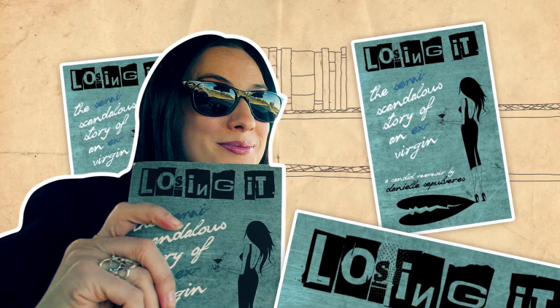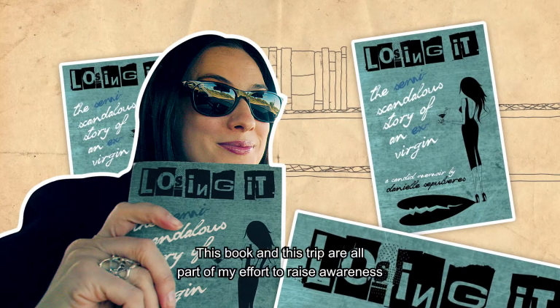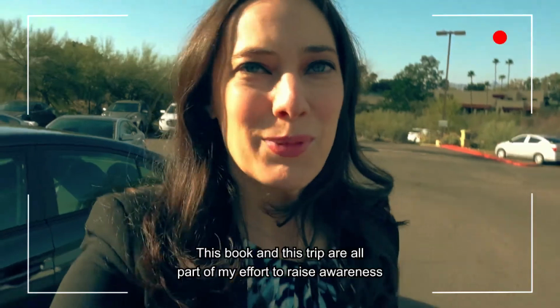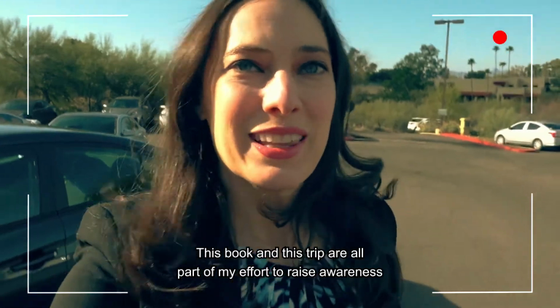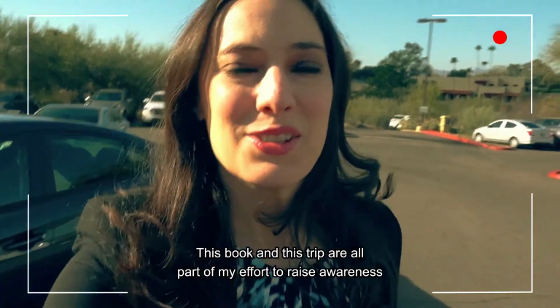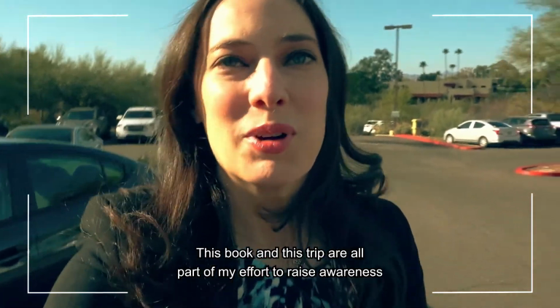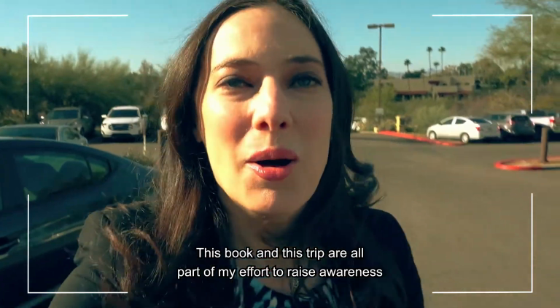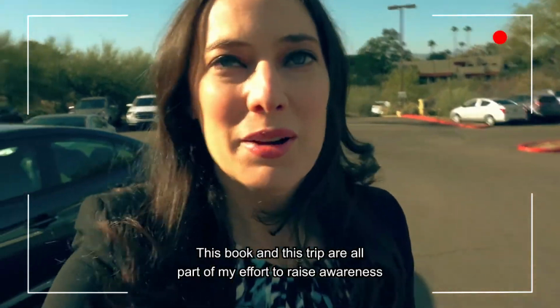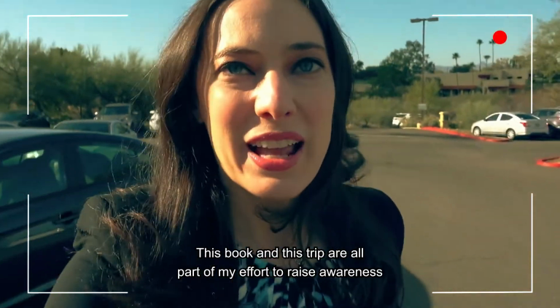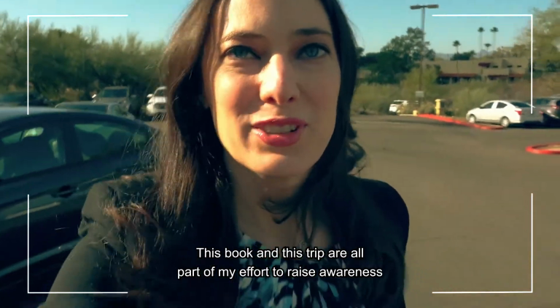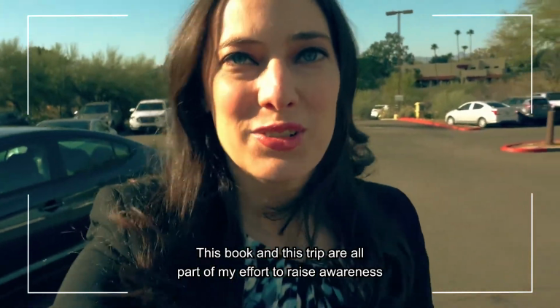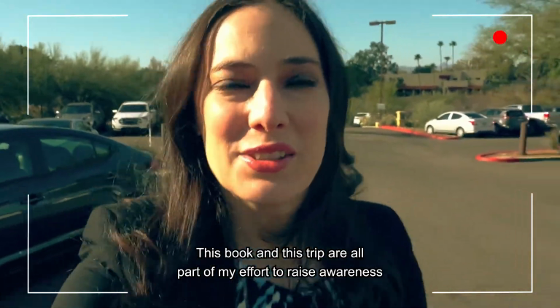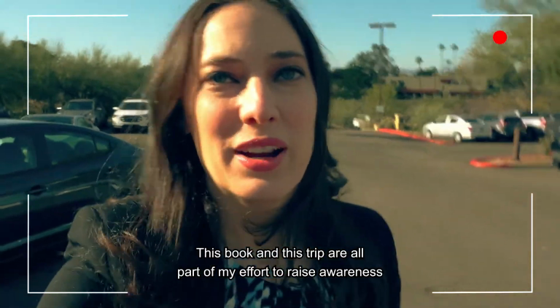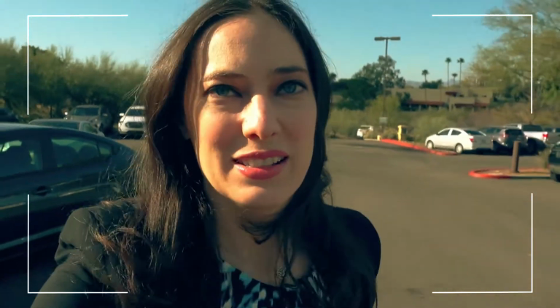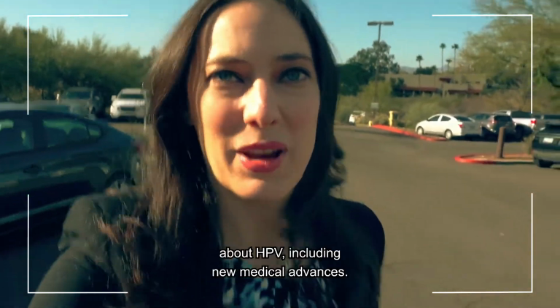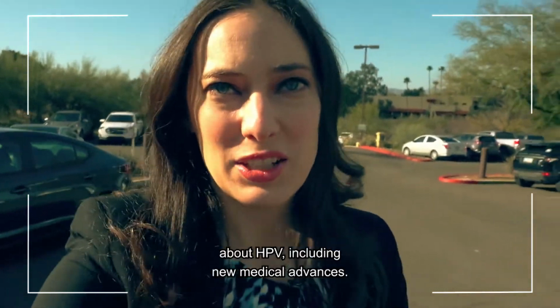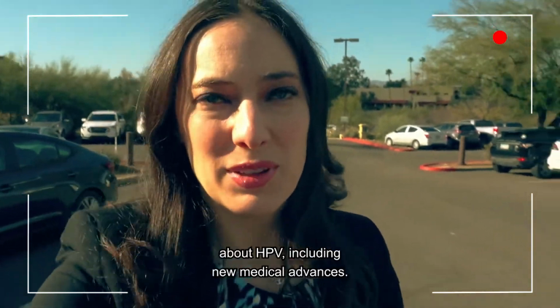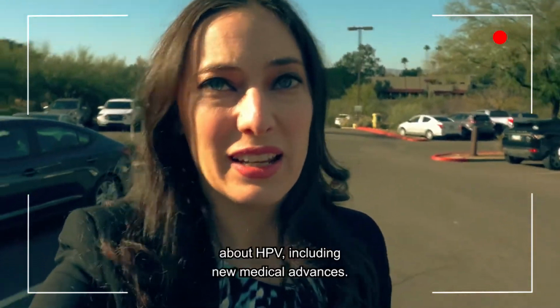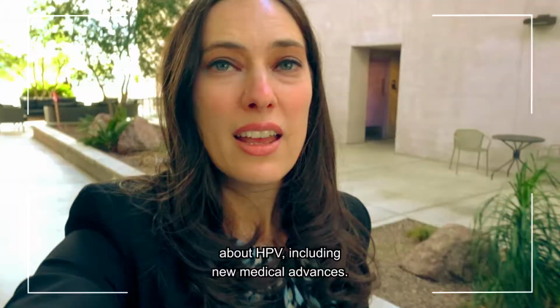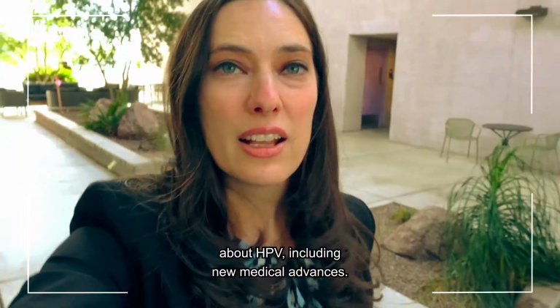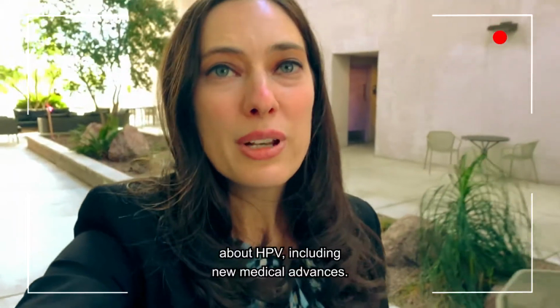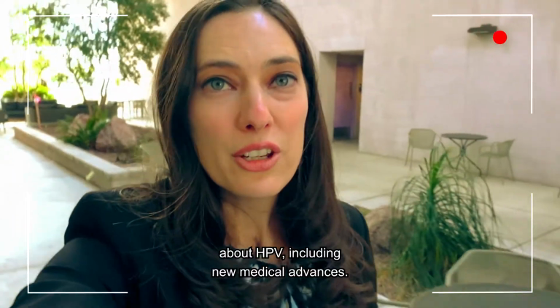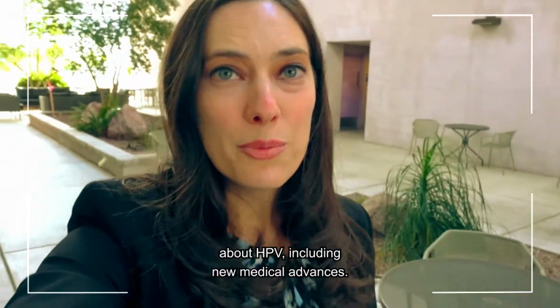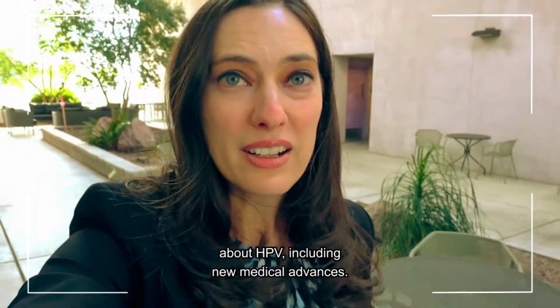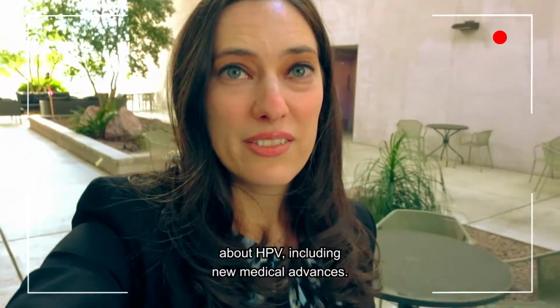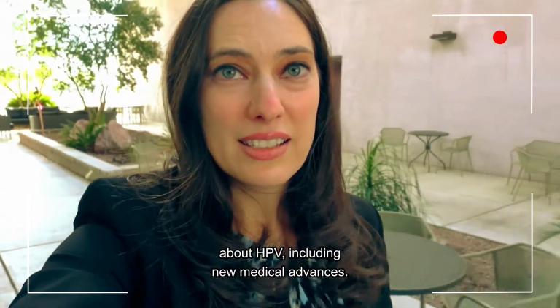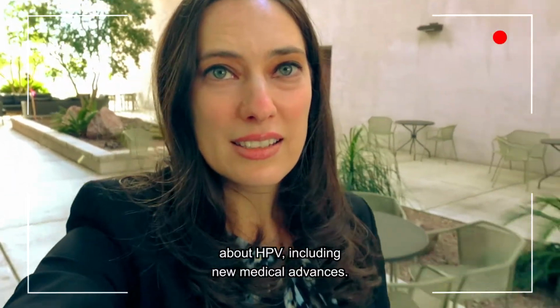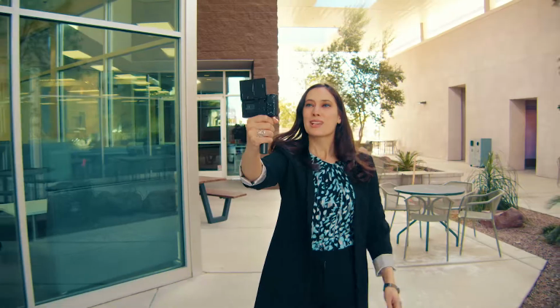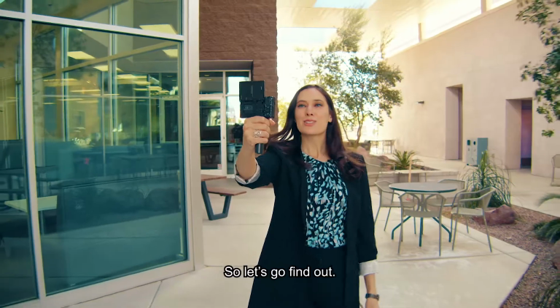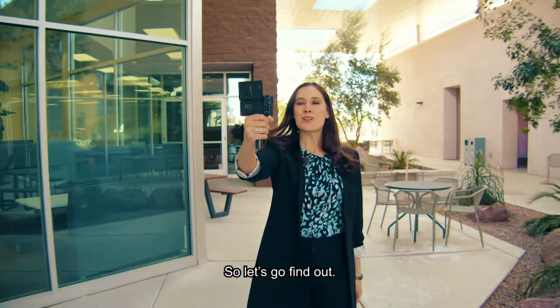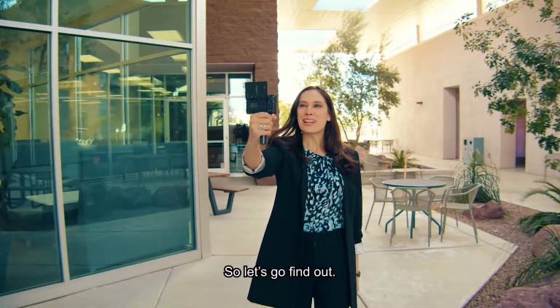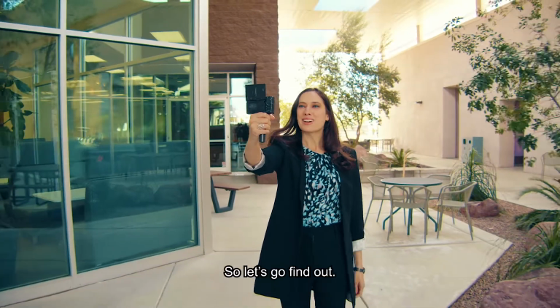This book and this trip are all part of my effort to raise awareness about HPV, including new medical advances. So let's go find out.